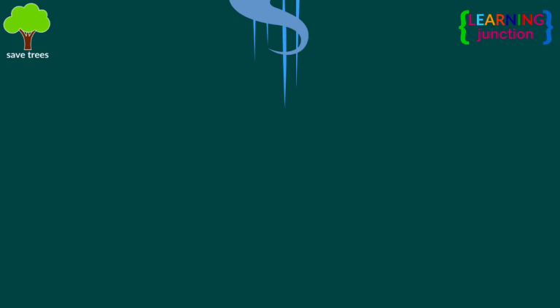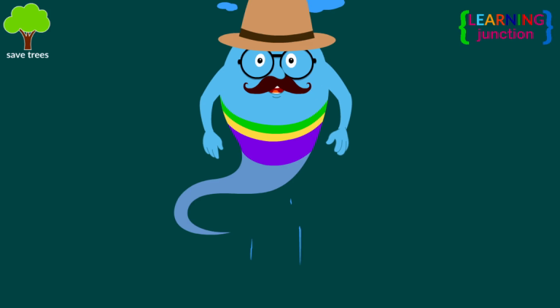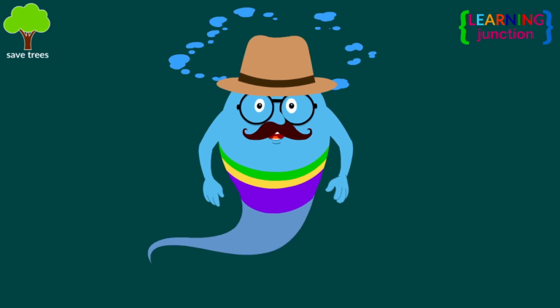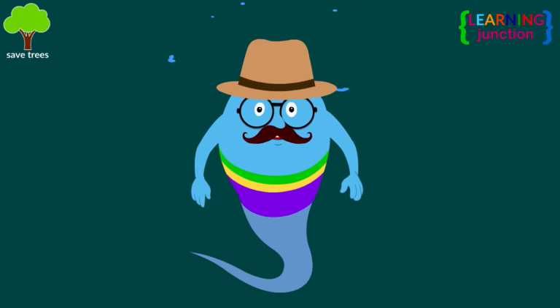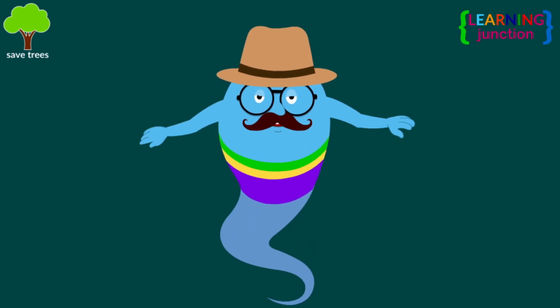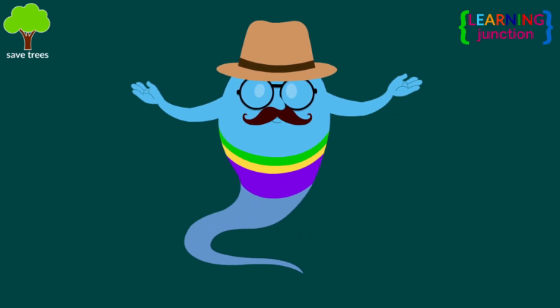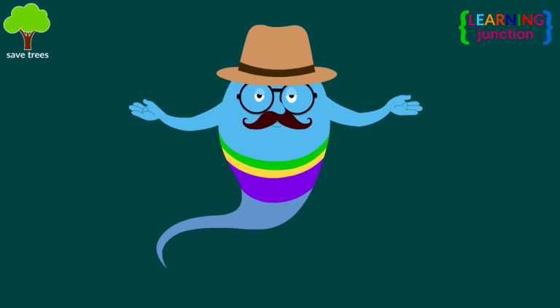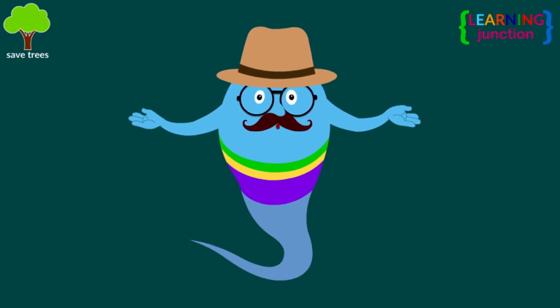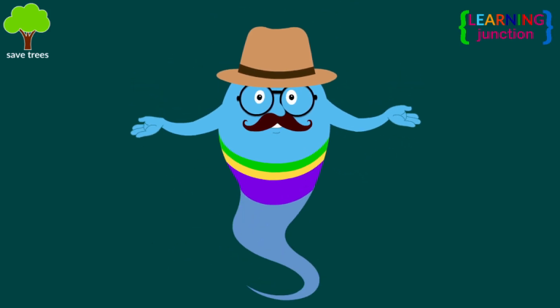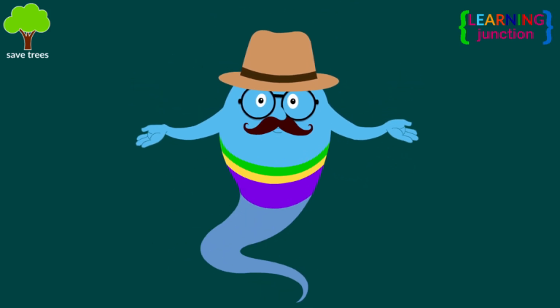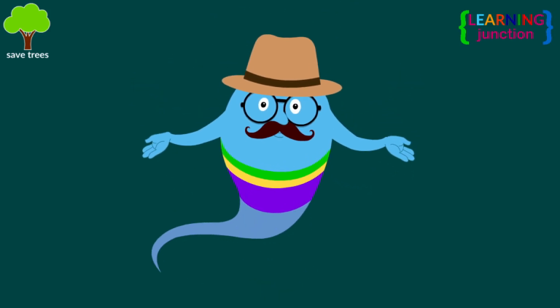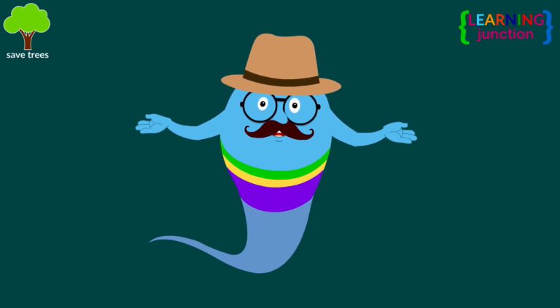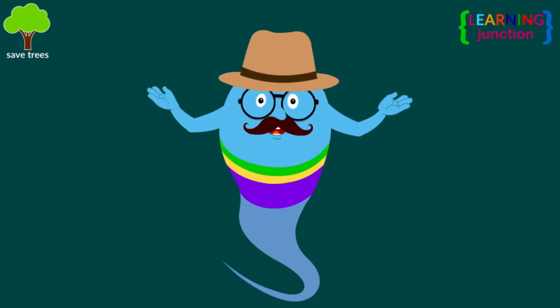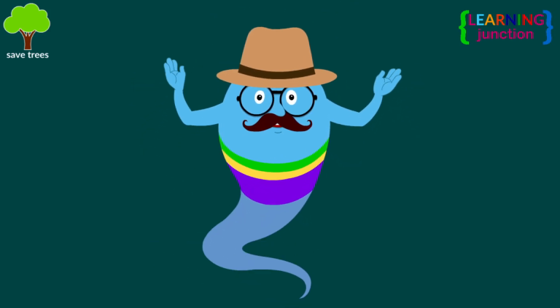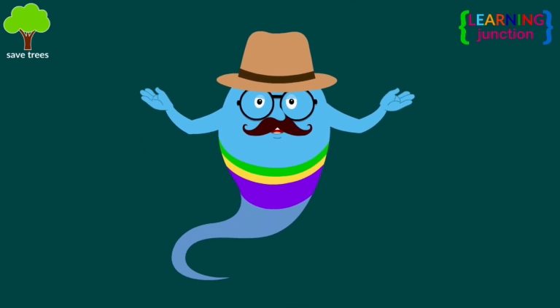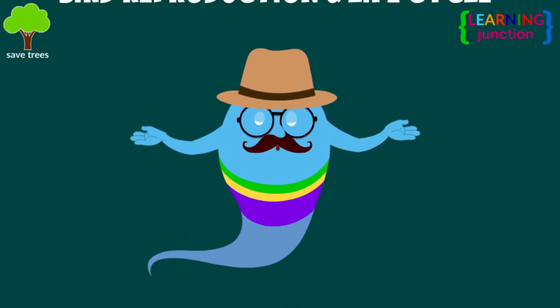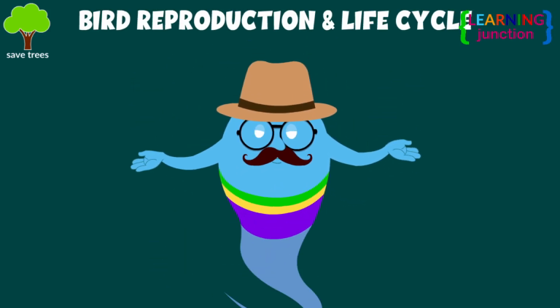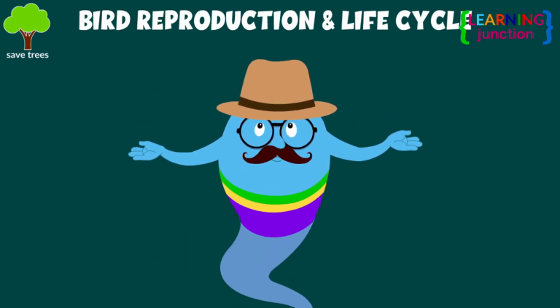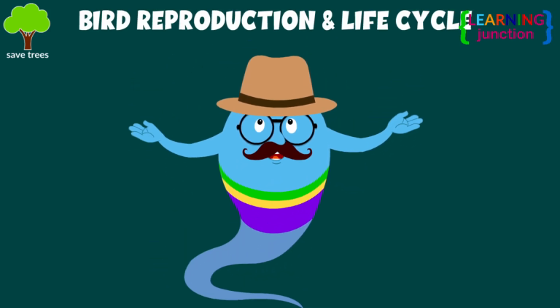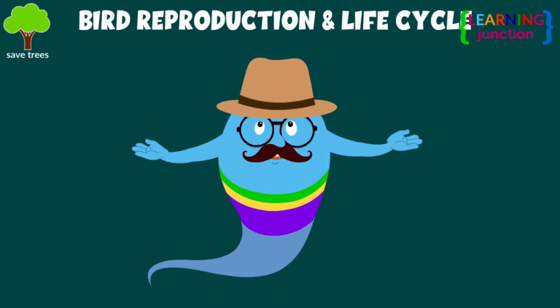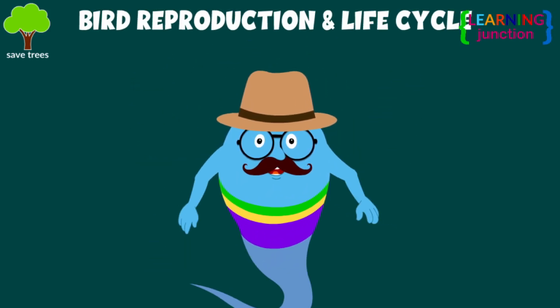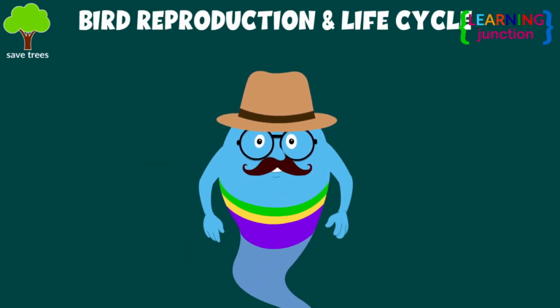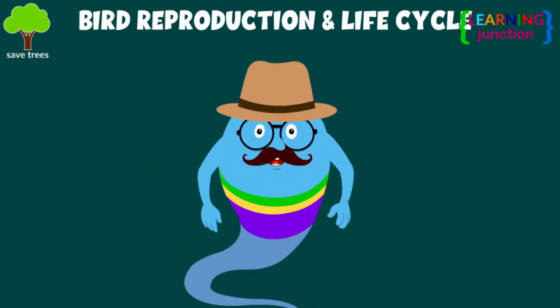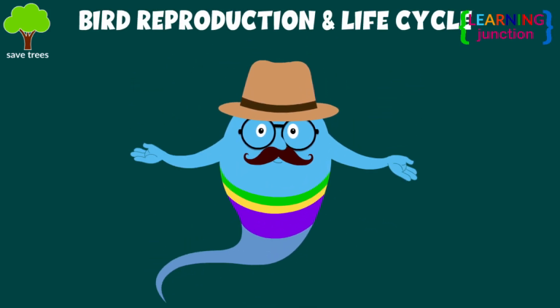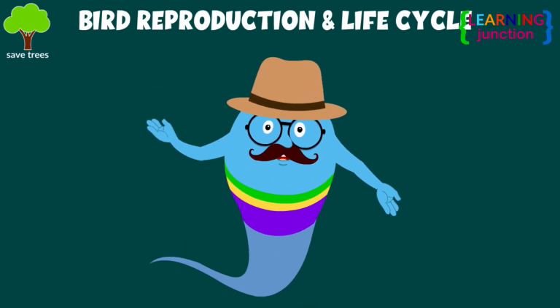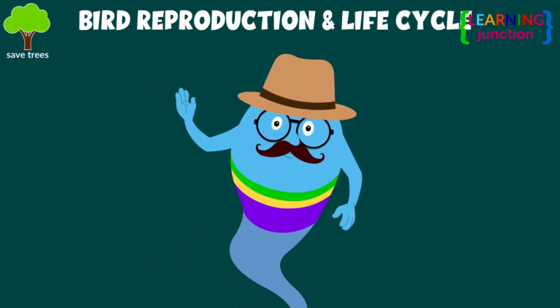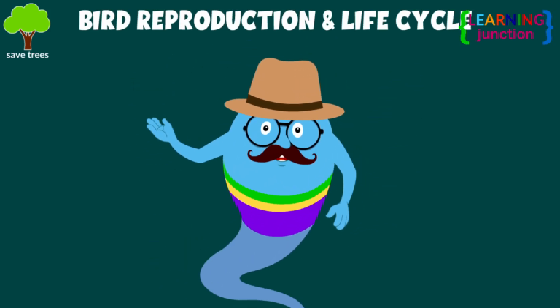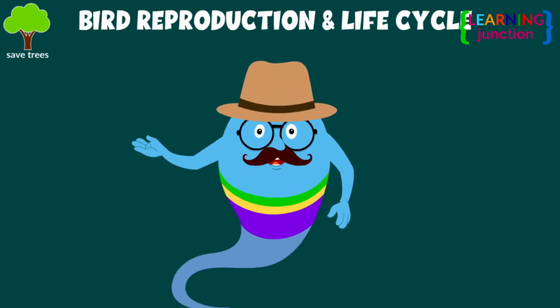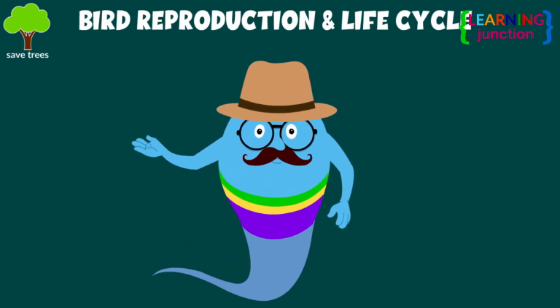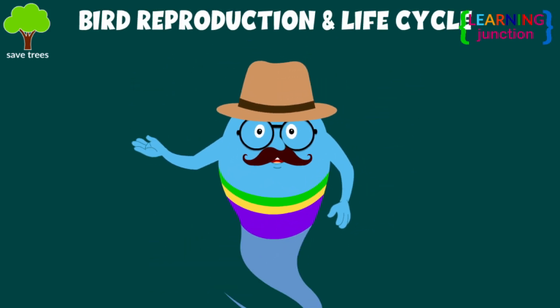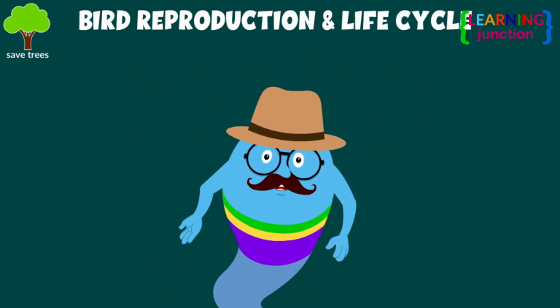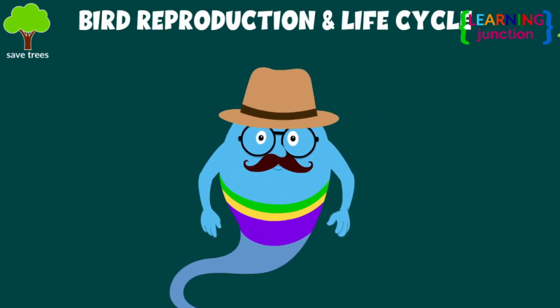Hello friends! Today we will learn about bird reproduction and life cycle.